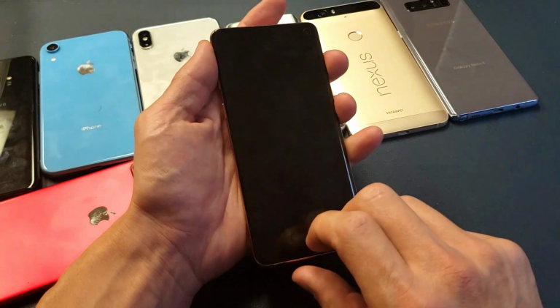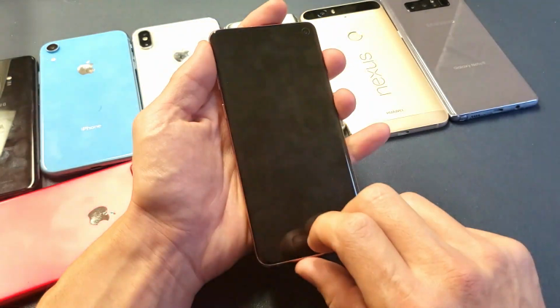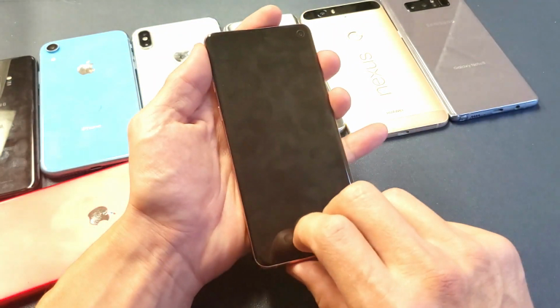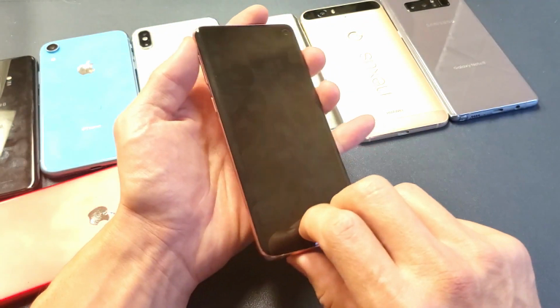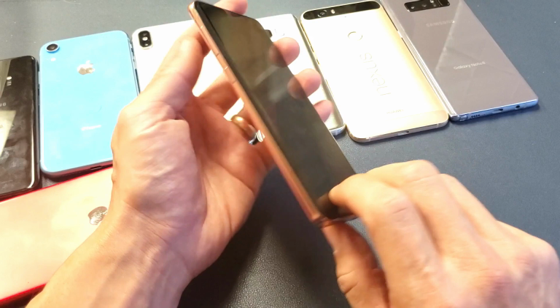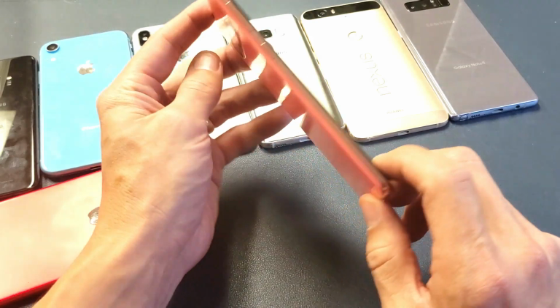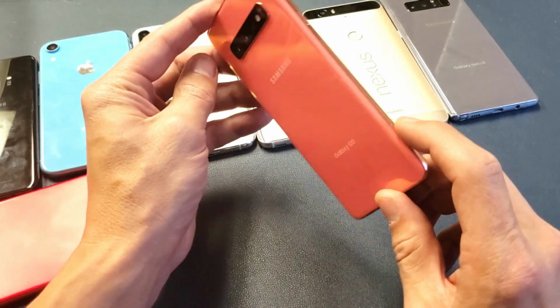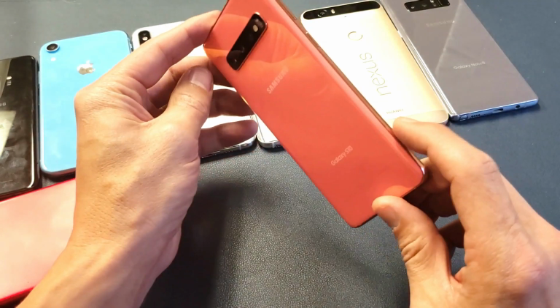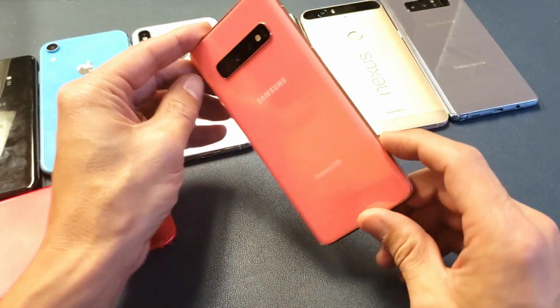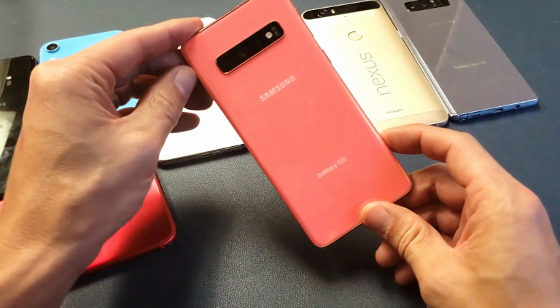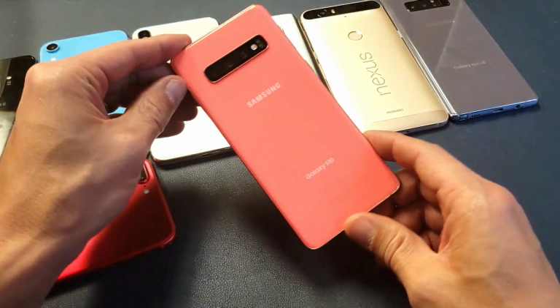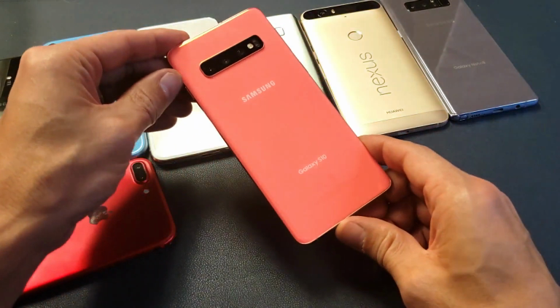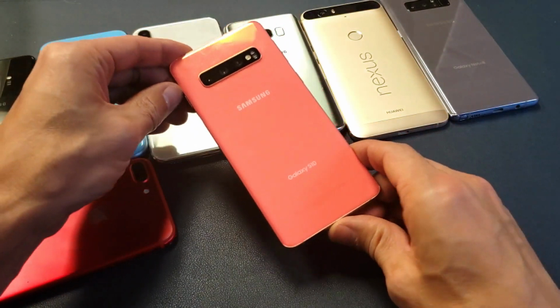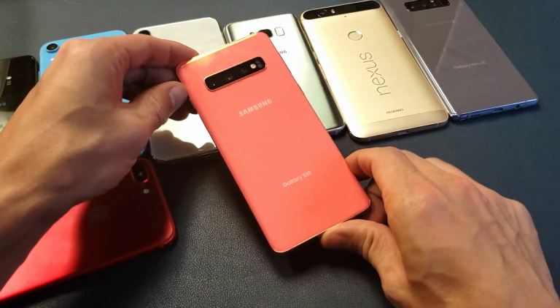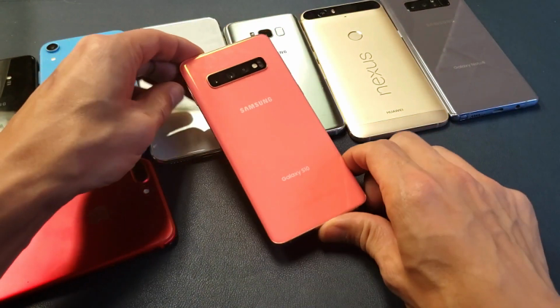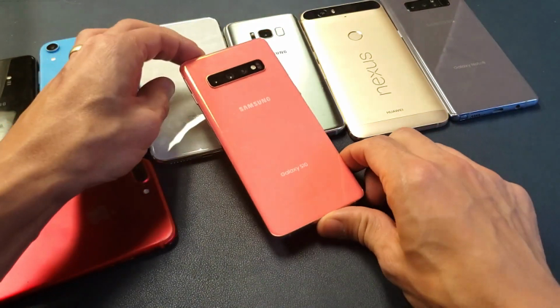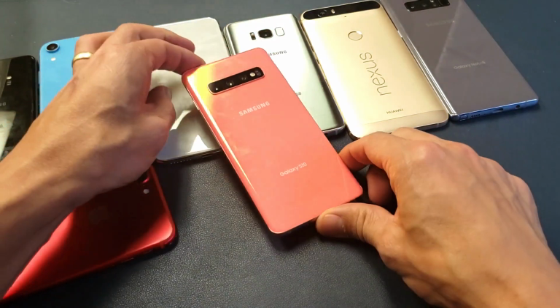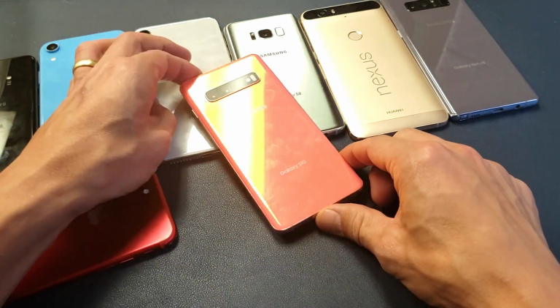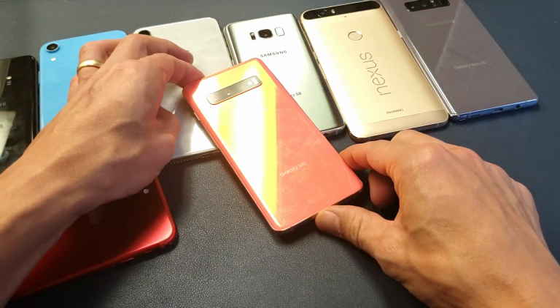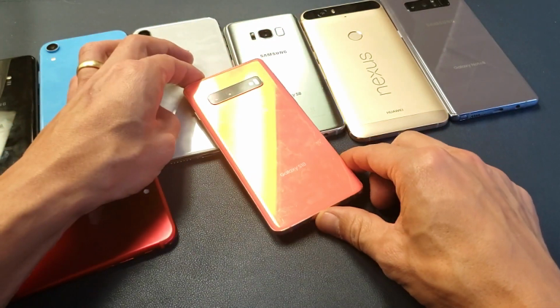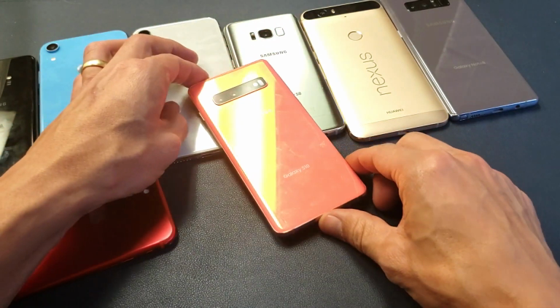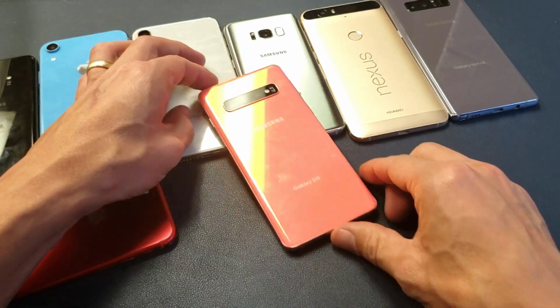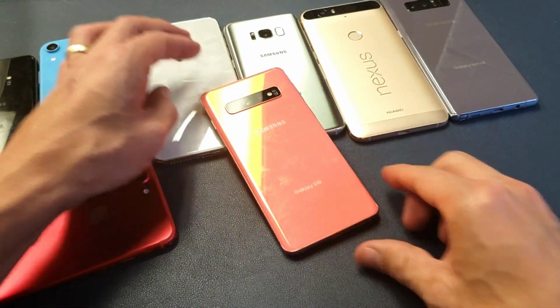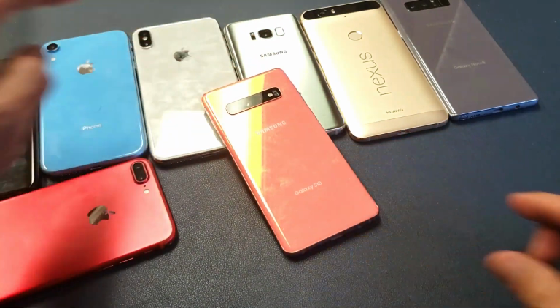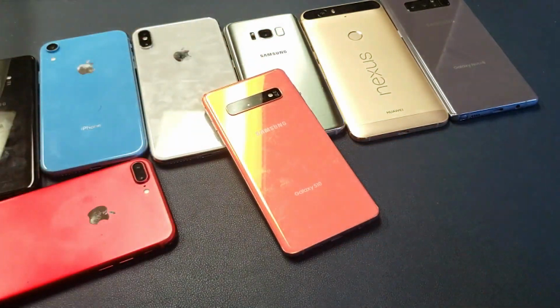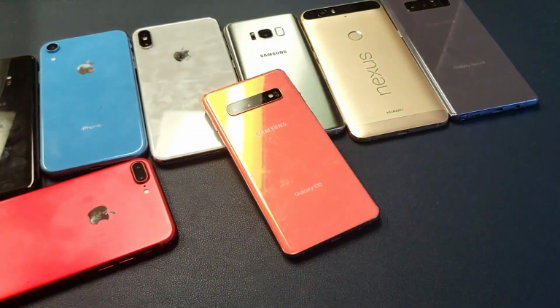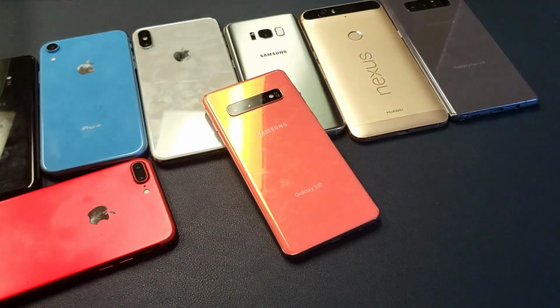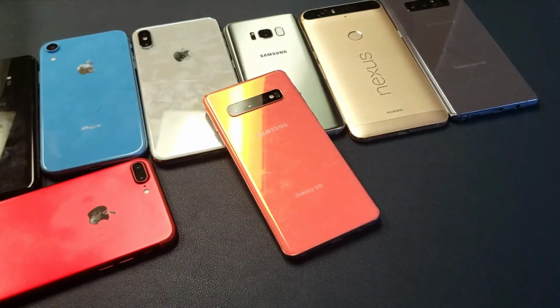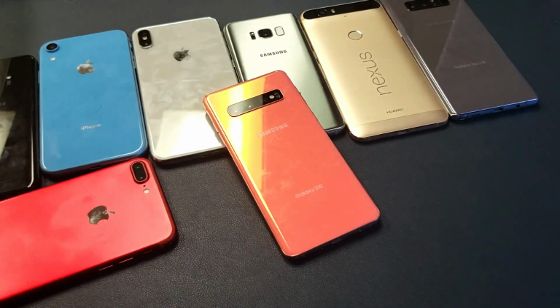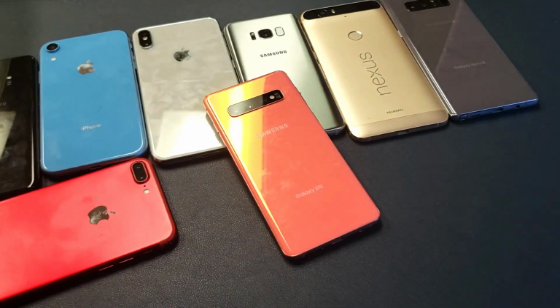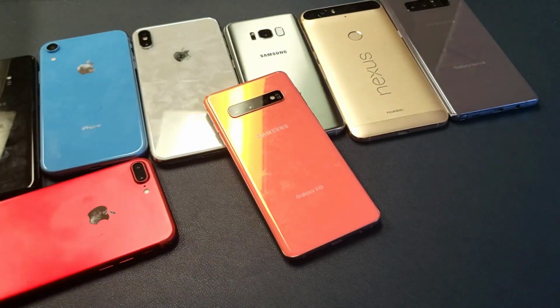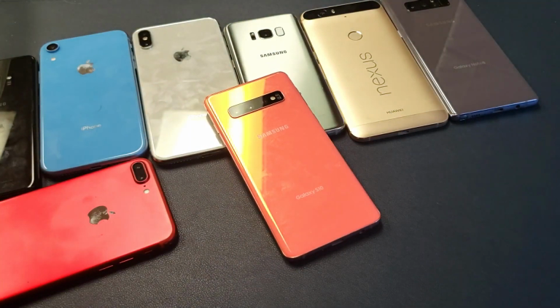There you guys go — I just ran through the setup process and my phone is pretty much brand new again. All my data is gone: my photos, videos, everything is long gone. Anyway, if you guys have any questions or issues comment below. I hope this helped, thanks for watching and I'll see you in the next one.